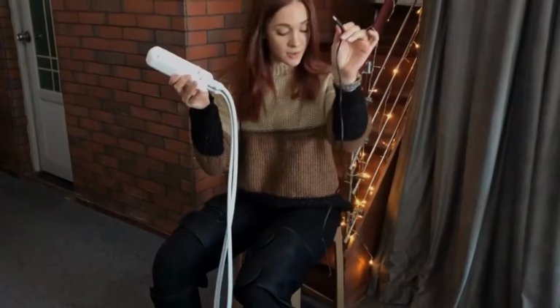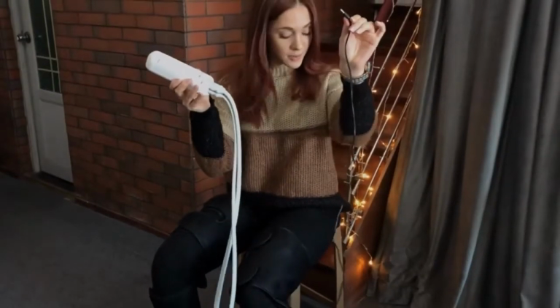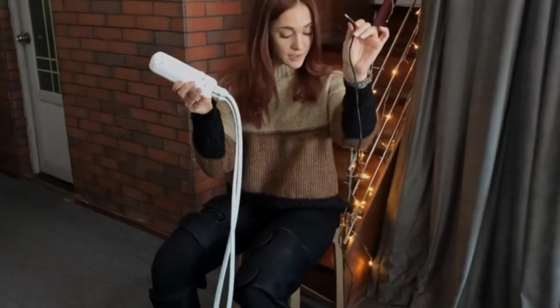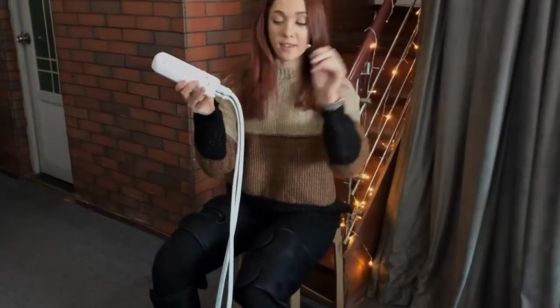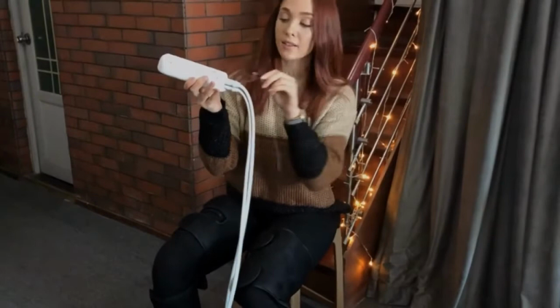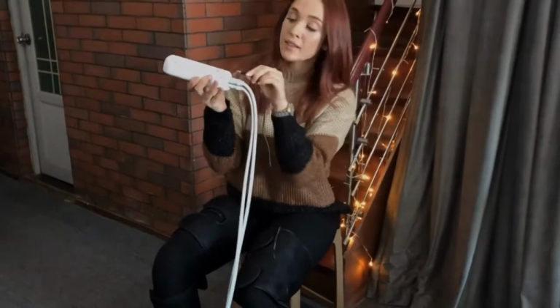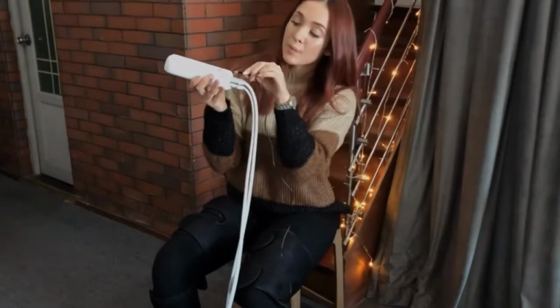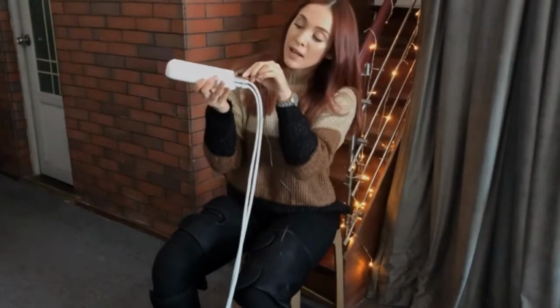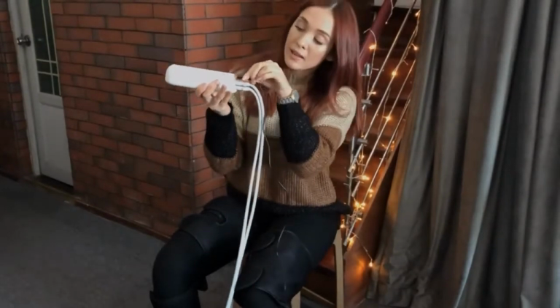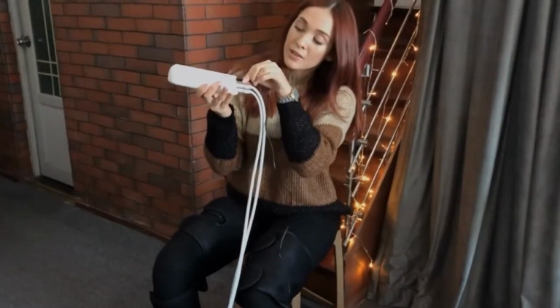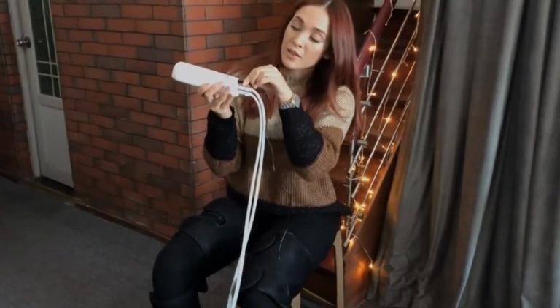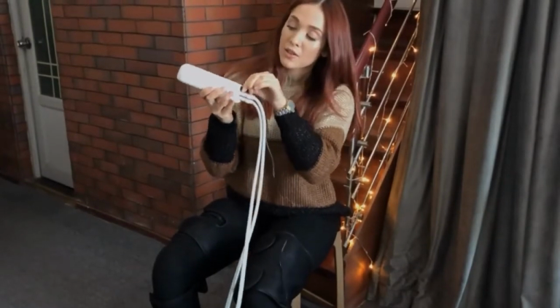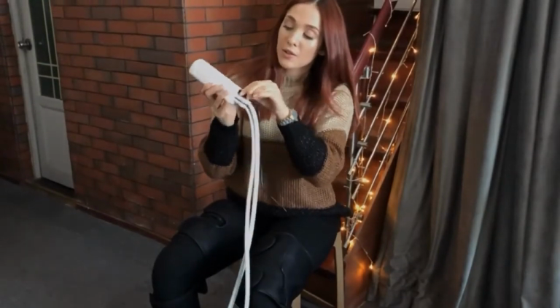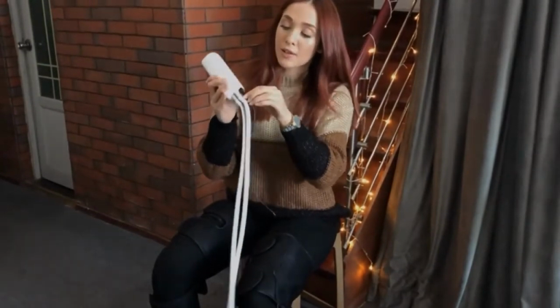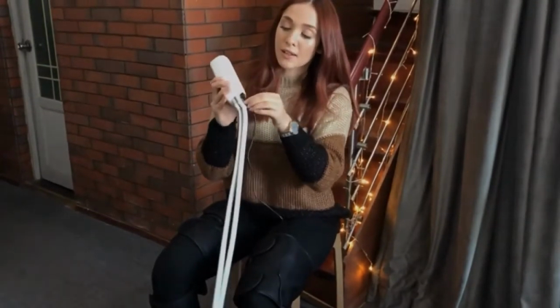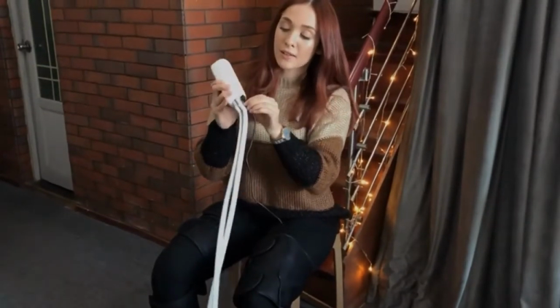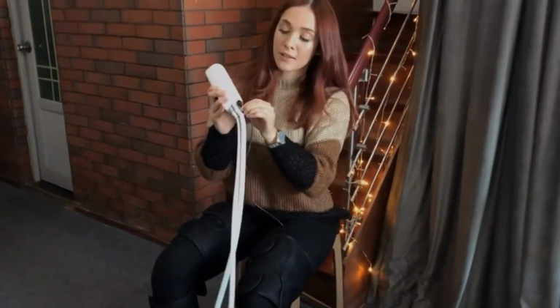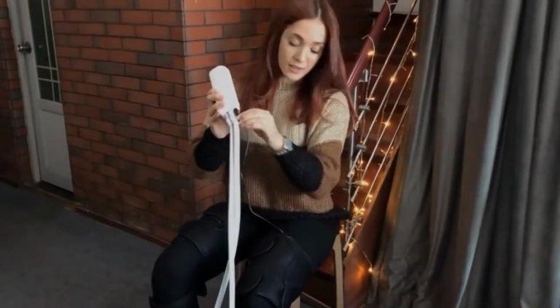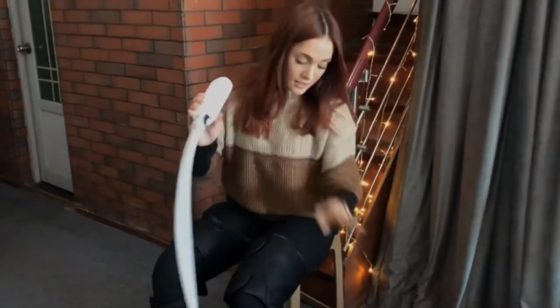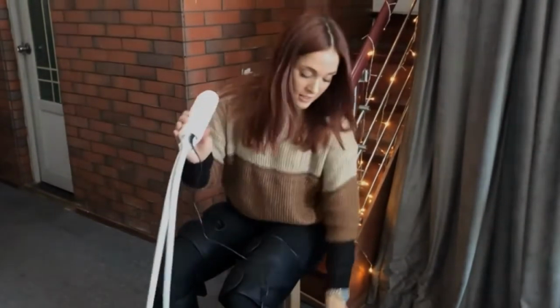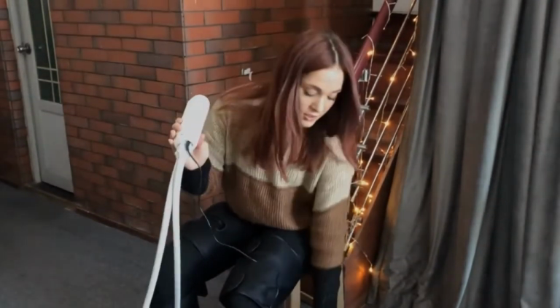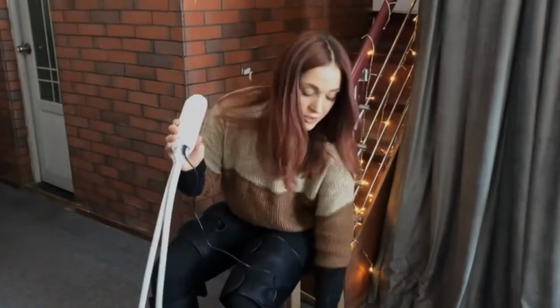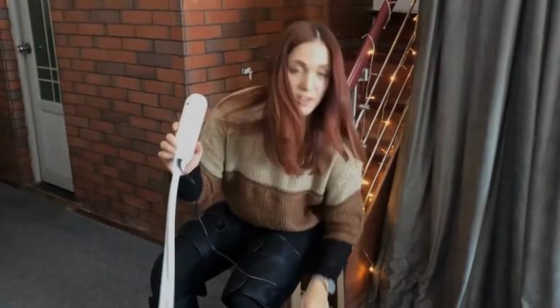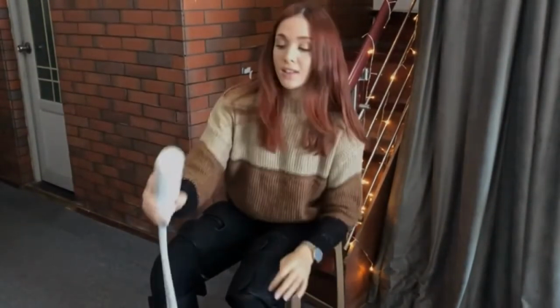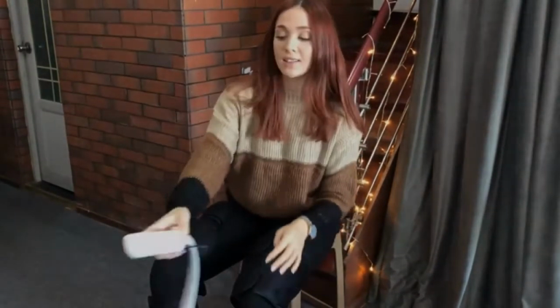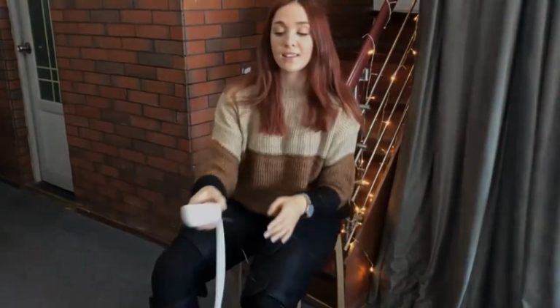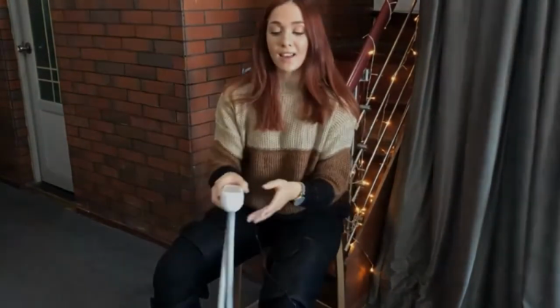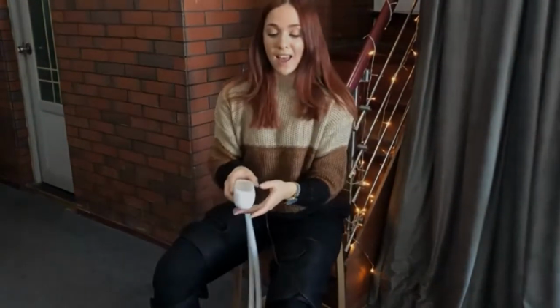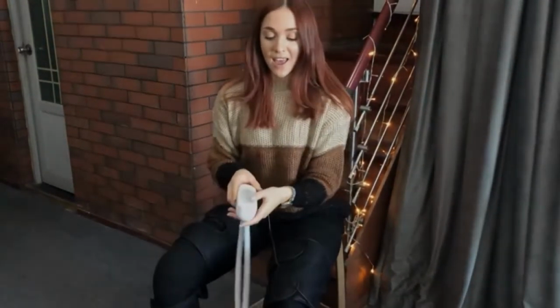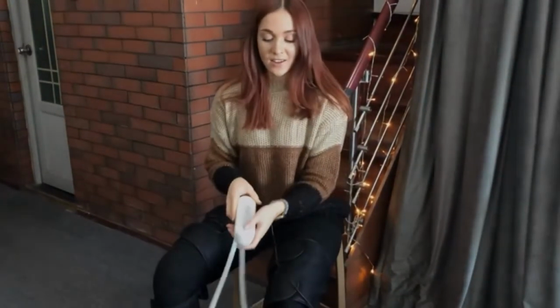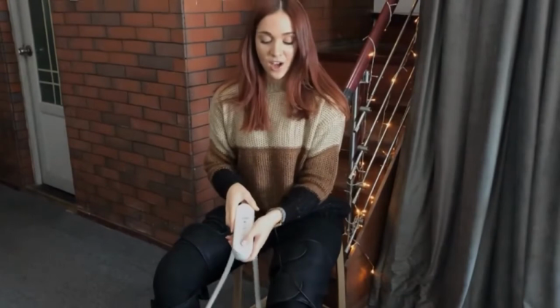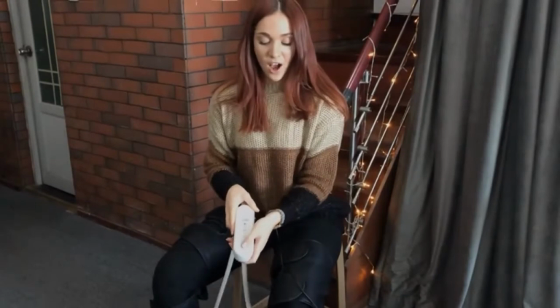To set it up, insert this plug into the controller, then into your socket and switch on.